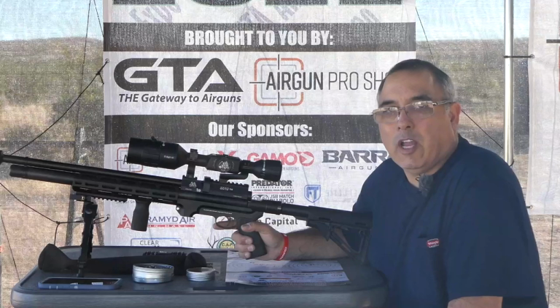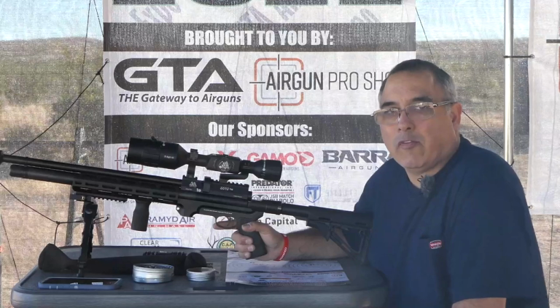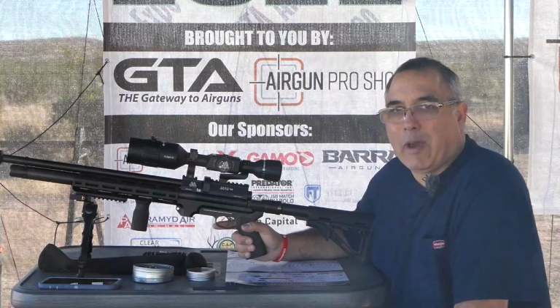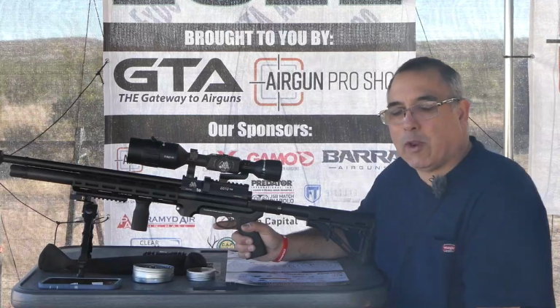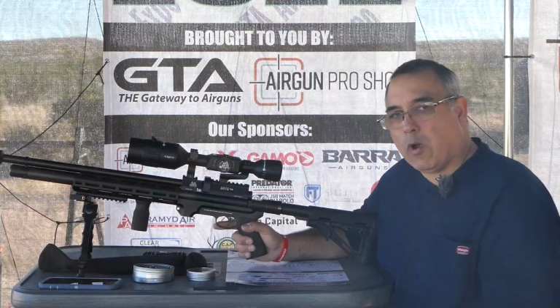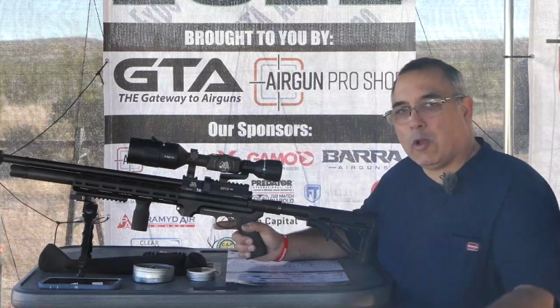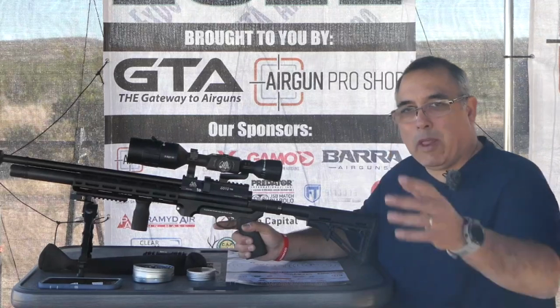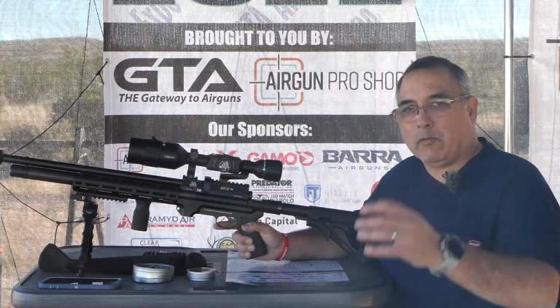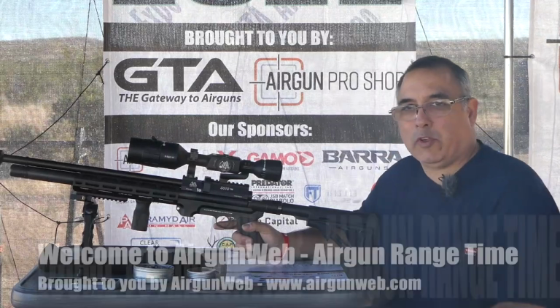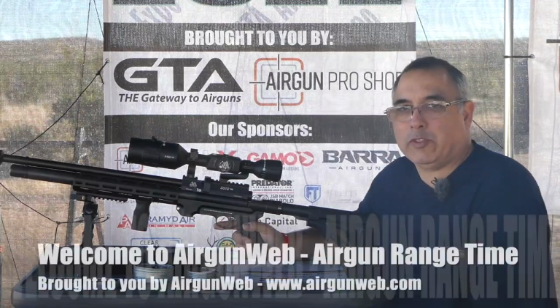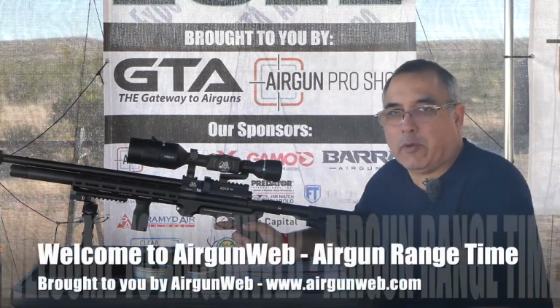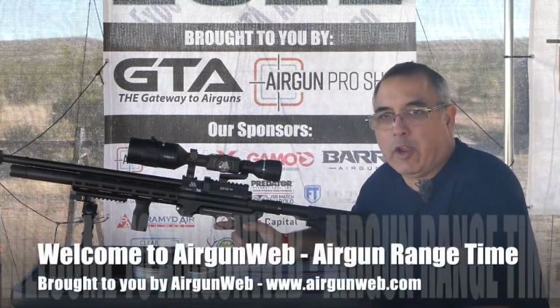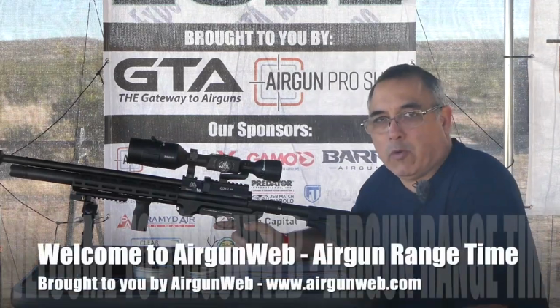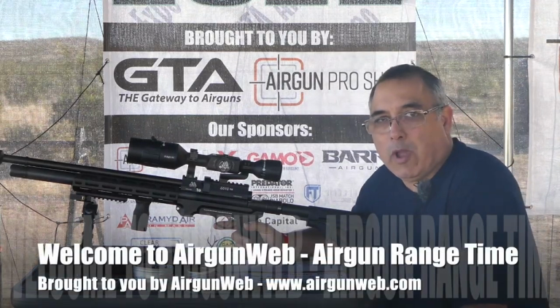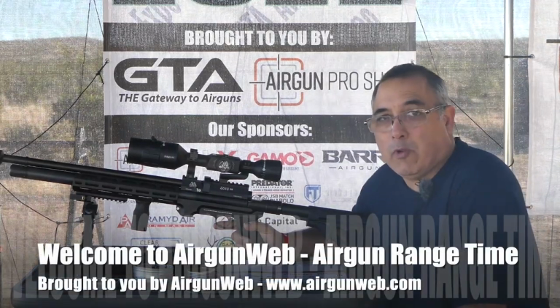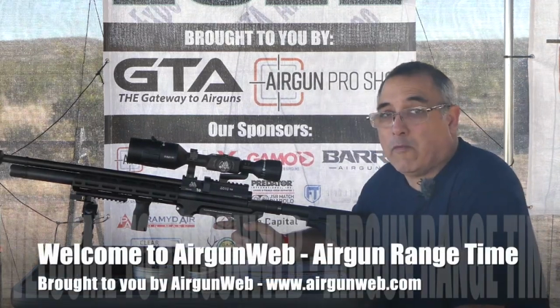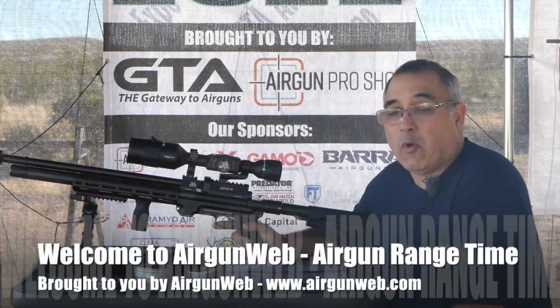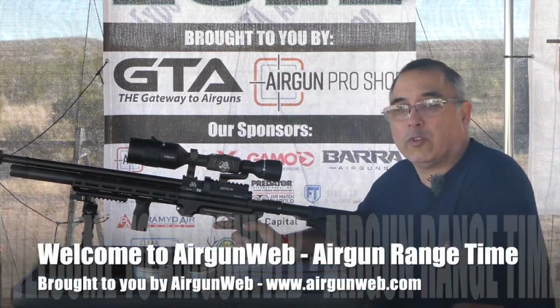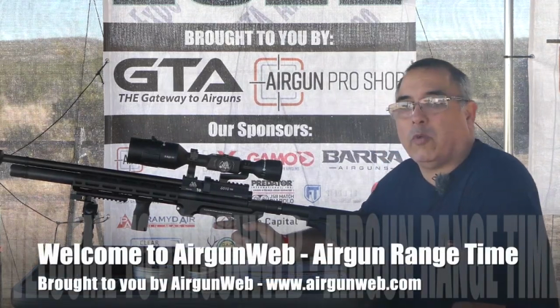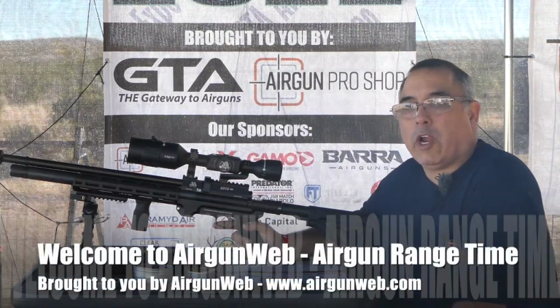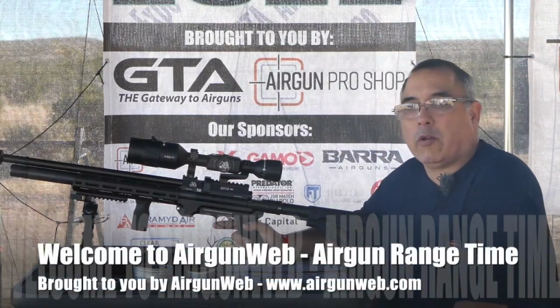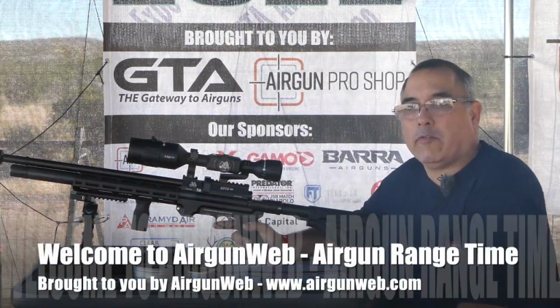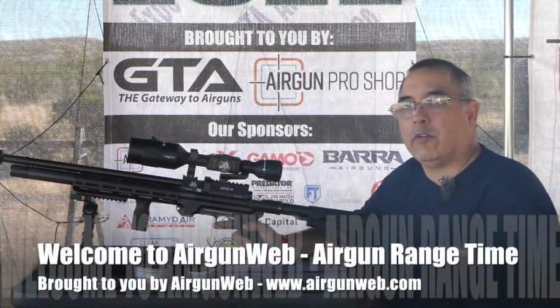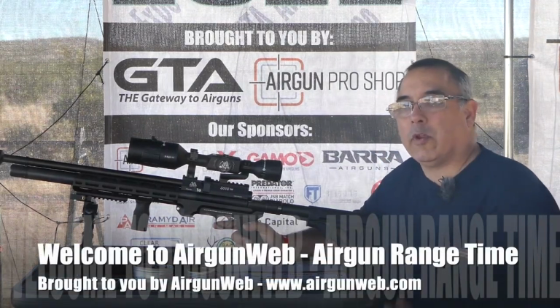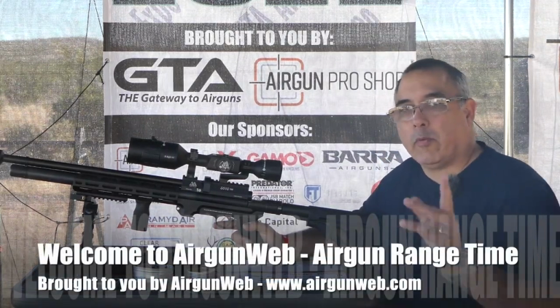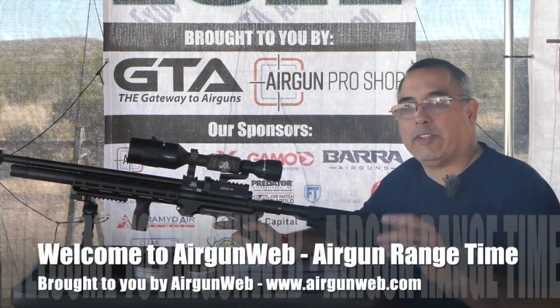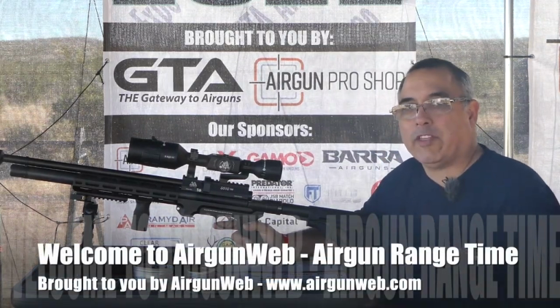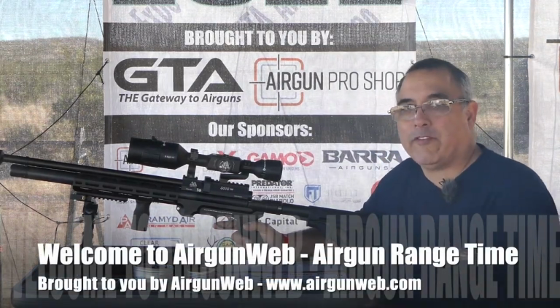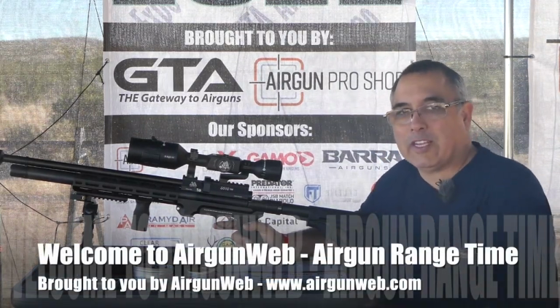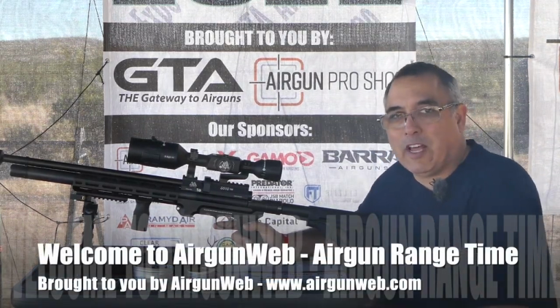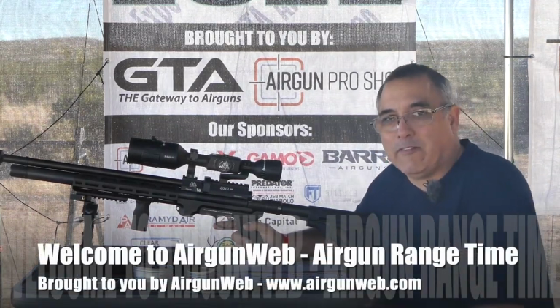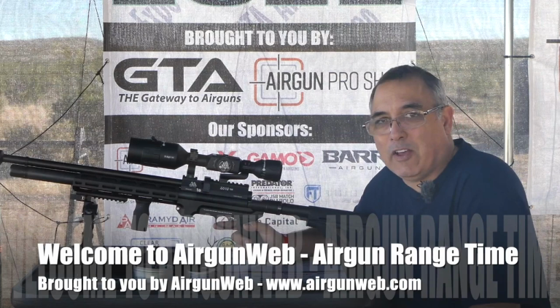Hello everybody and welcome. My name is Rick Kutcher here with Airgun Web, your home for old school air gun reviews and where we tell you the facts, not fluff.